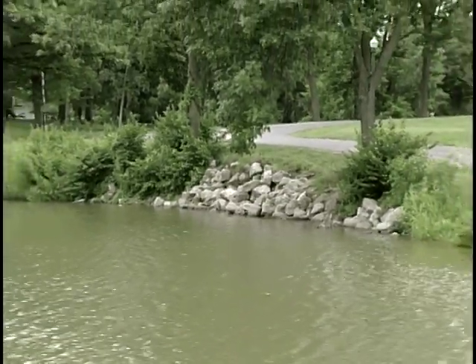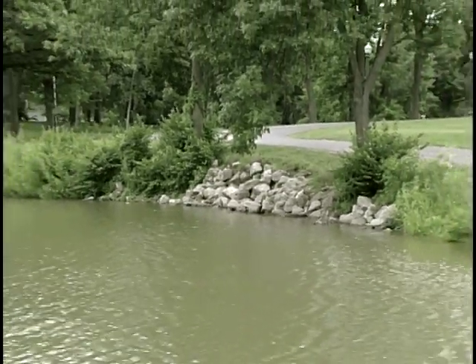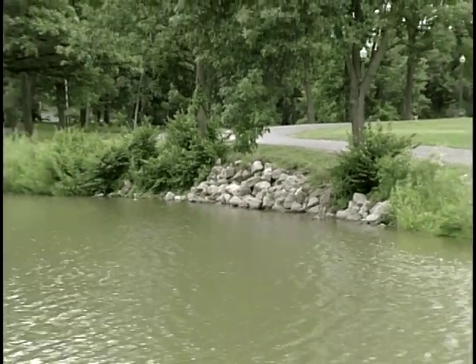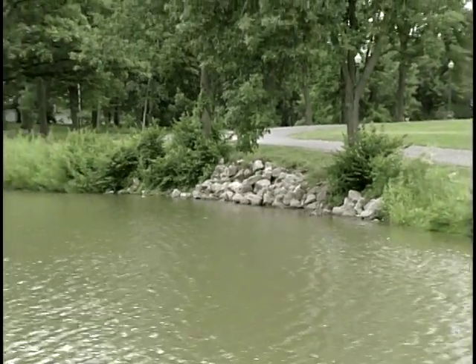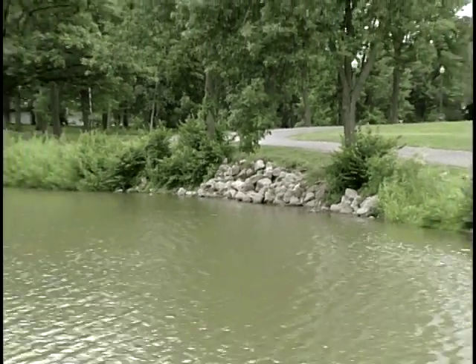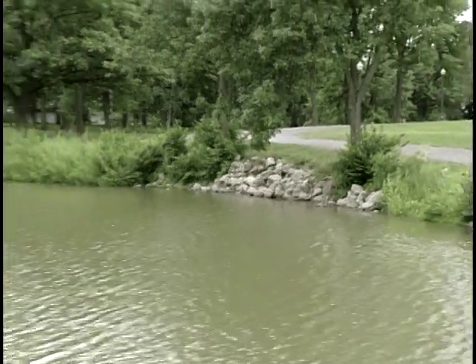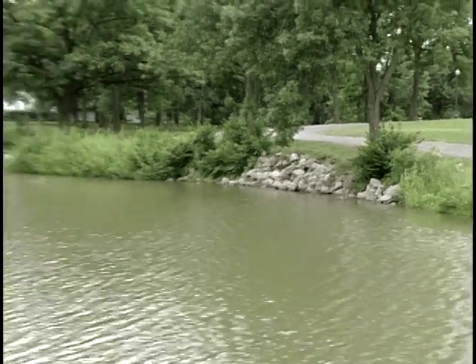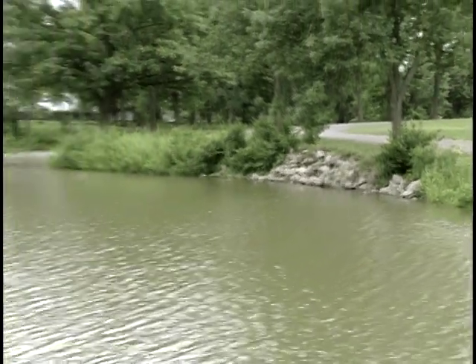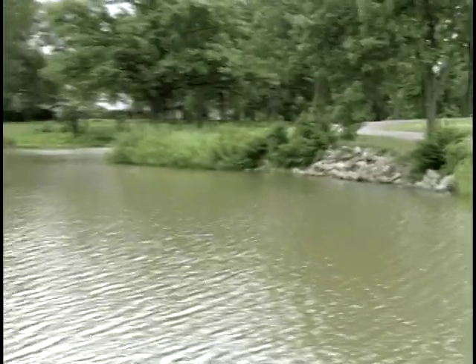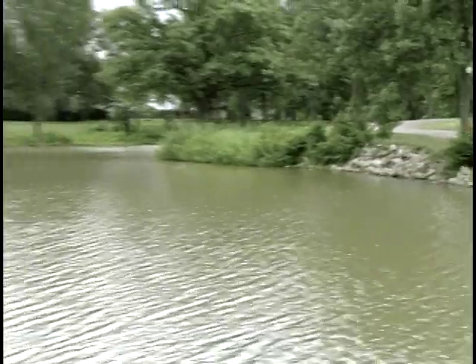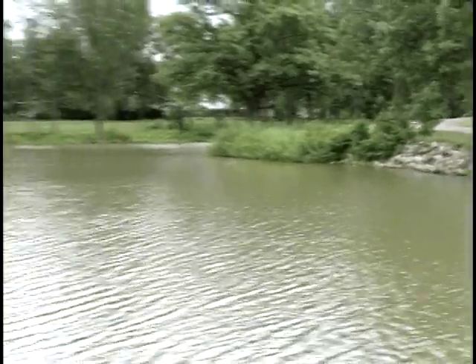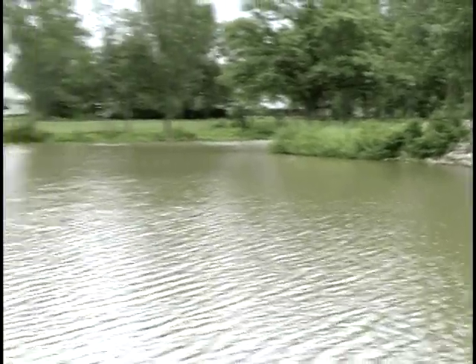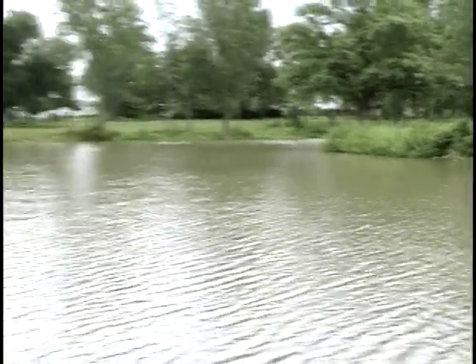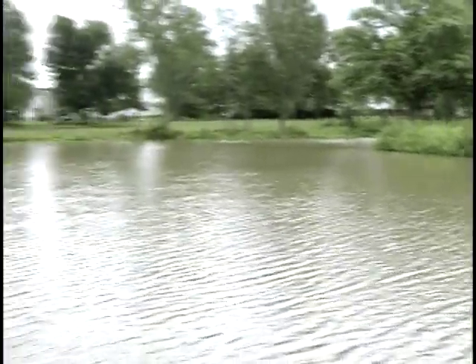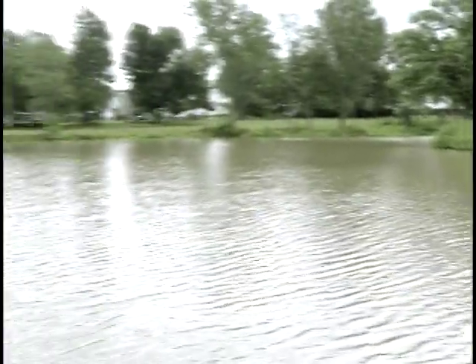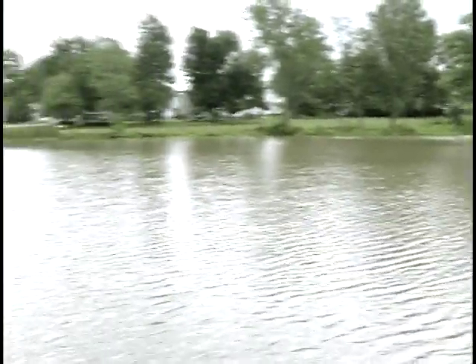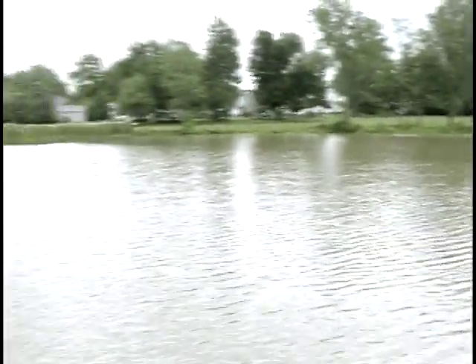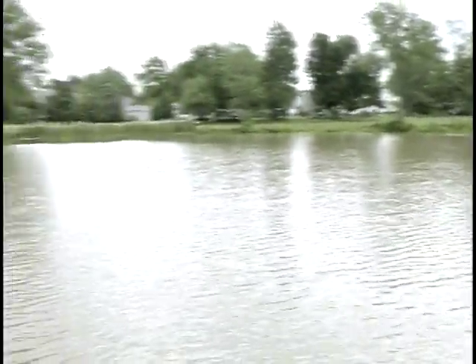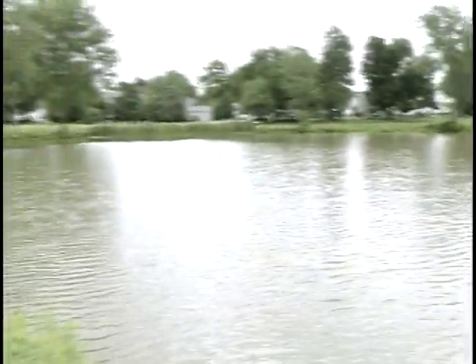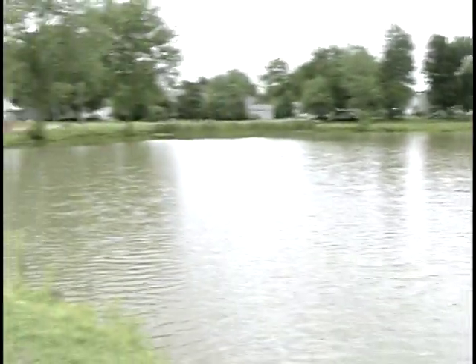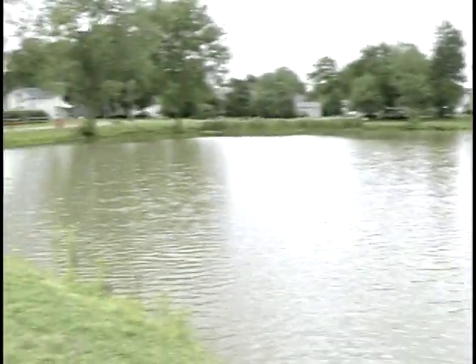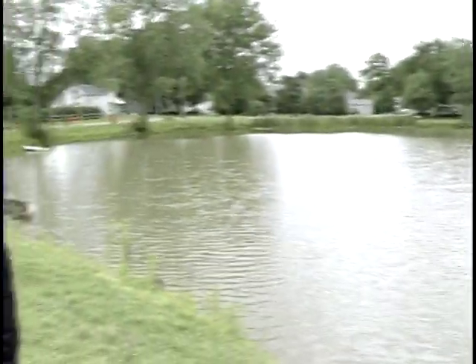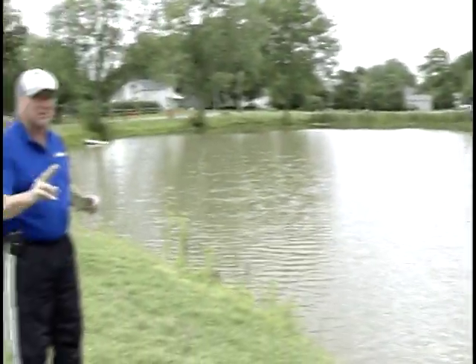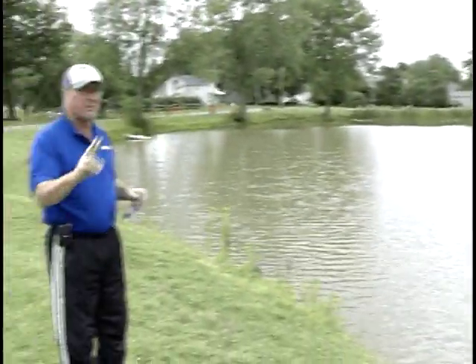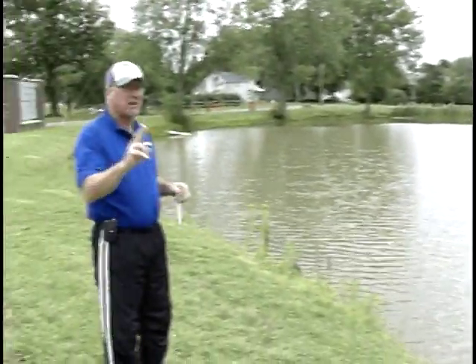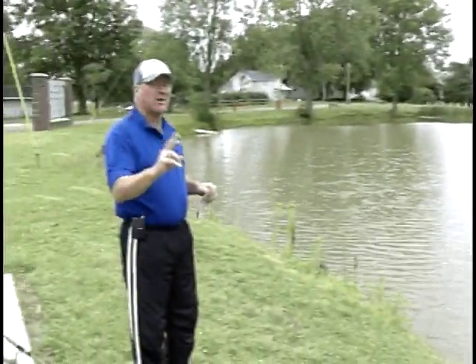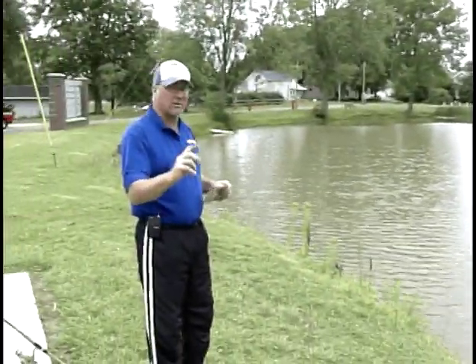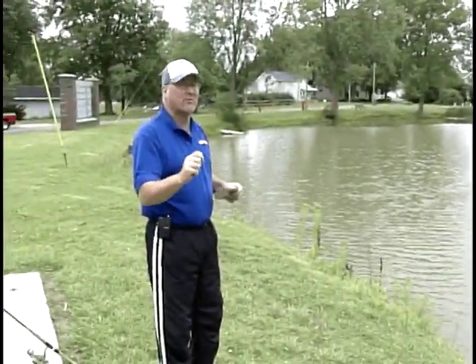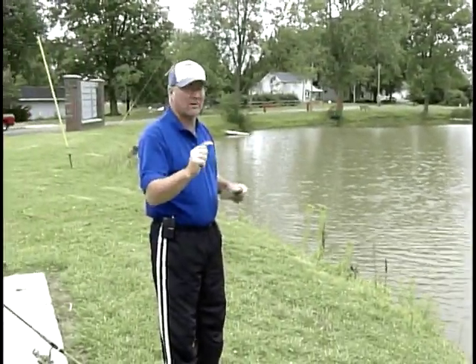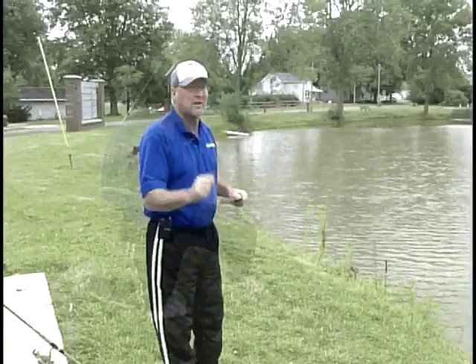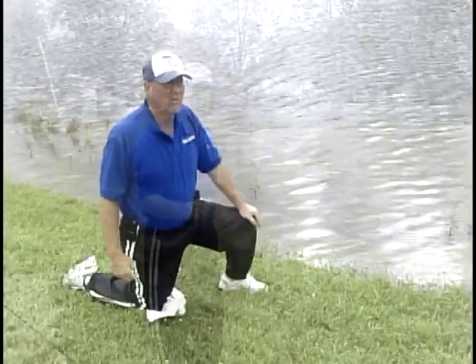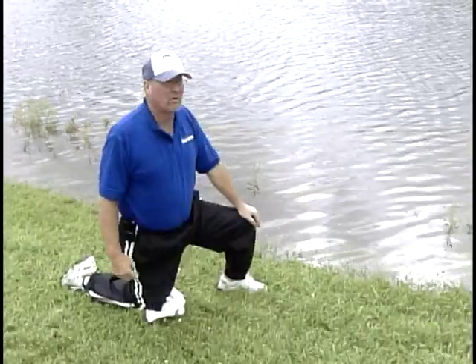So make sure when you come to these parks you know the regulations — number one. Number two, make it a safe day, because if you have a safe day you're going to have a fun day.